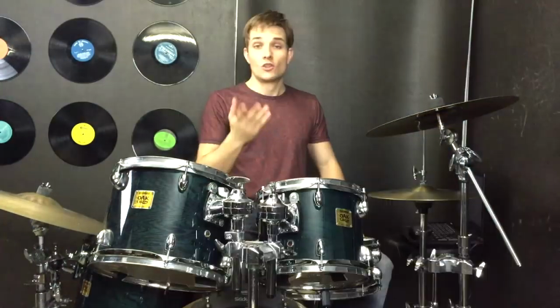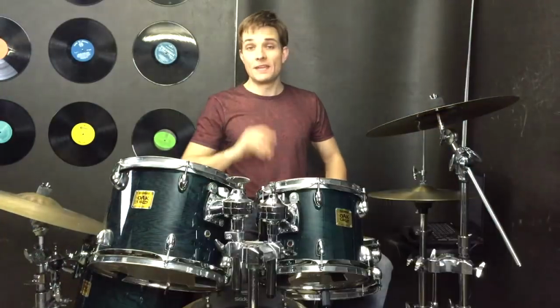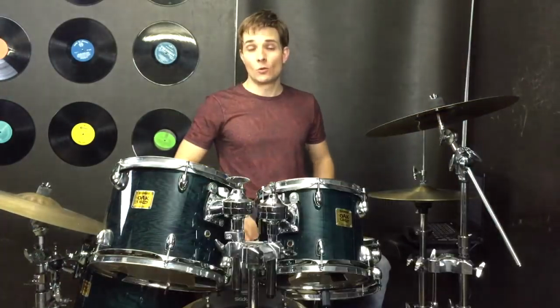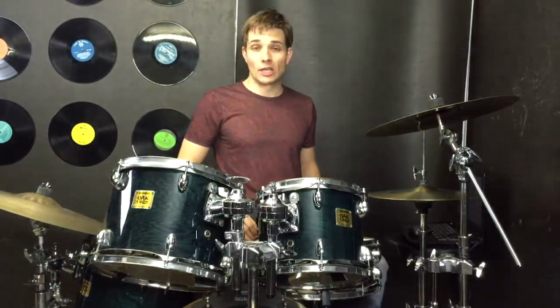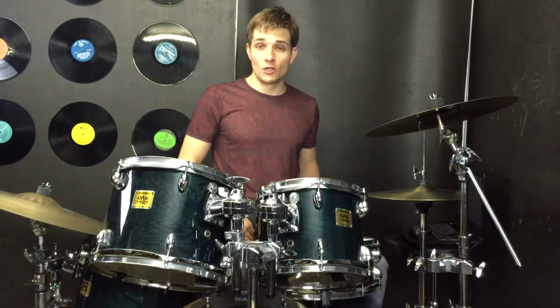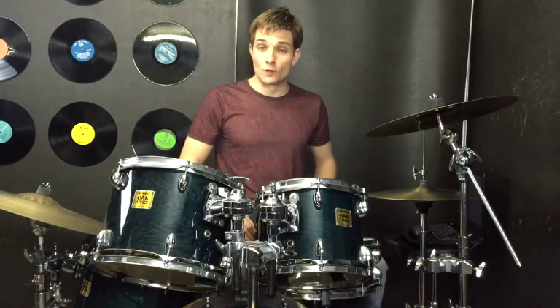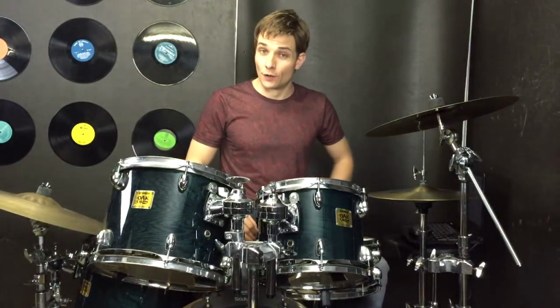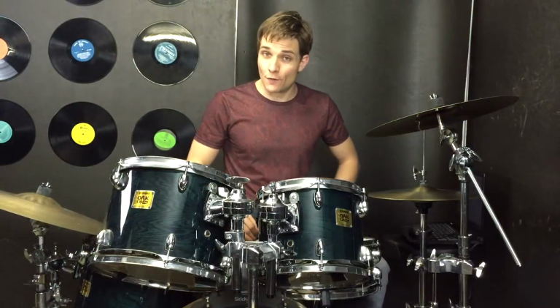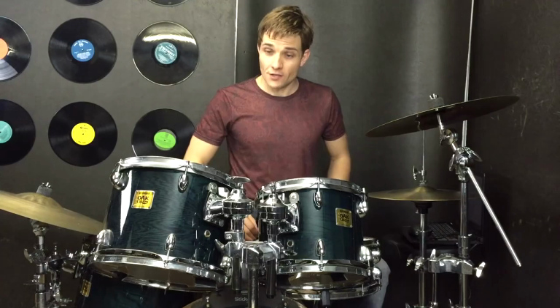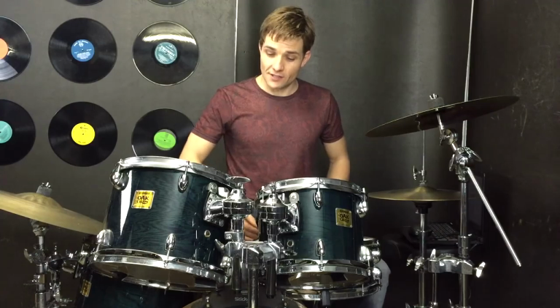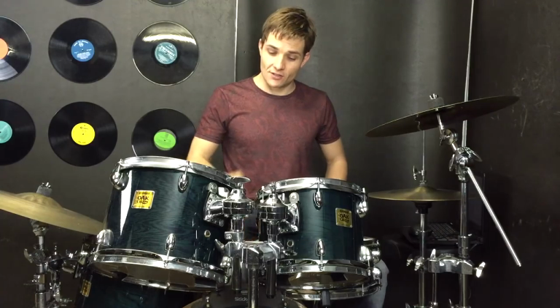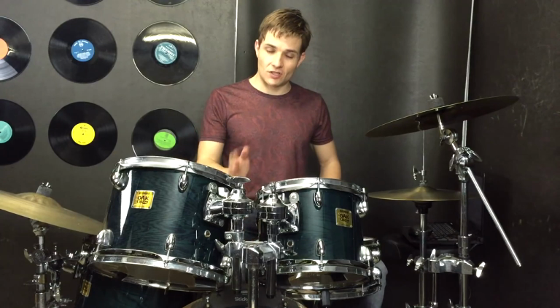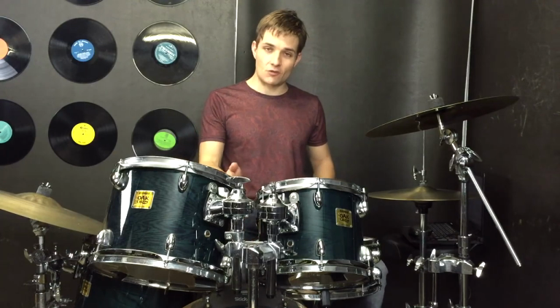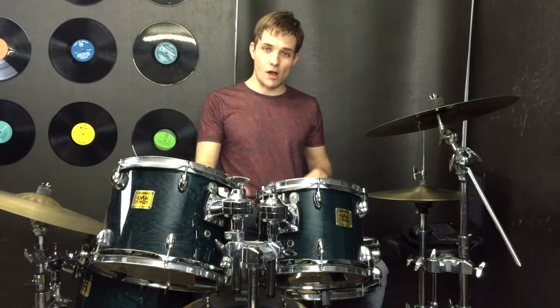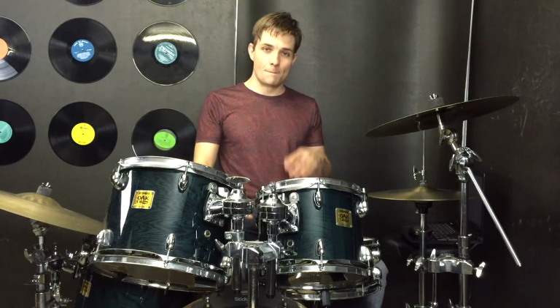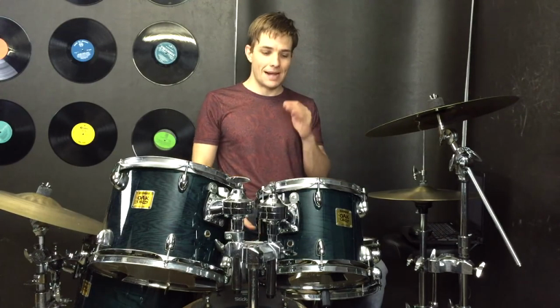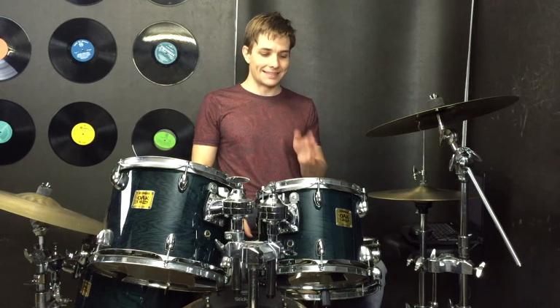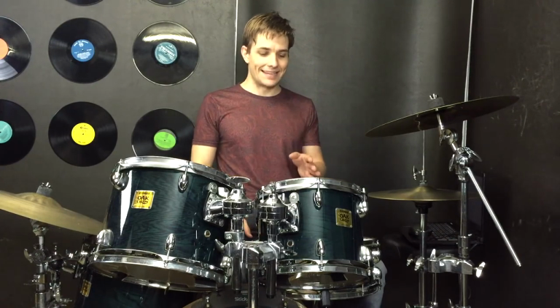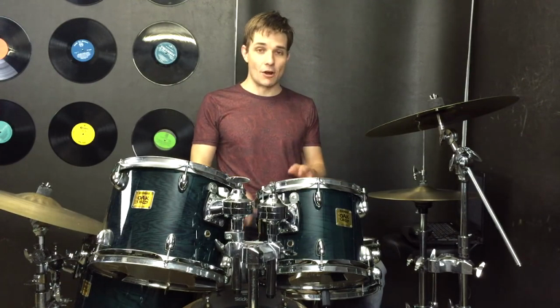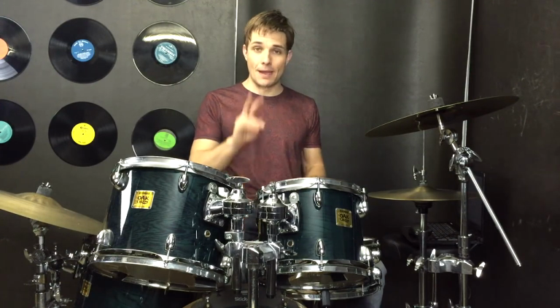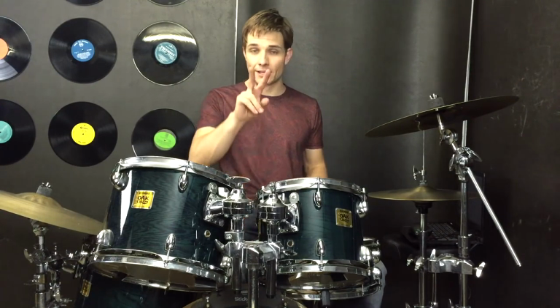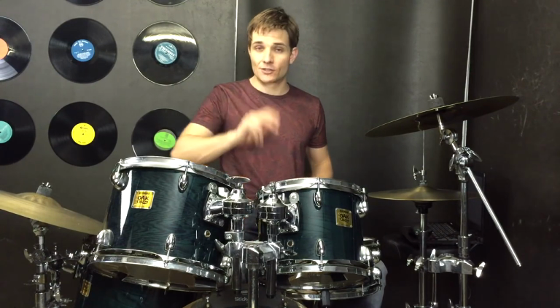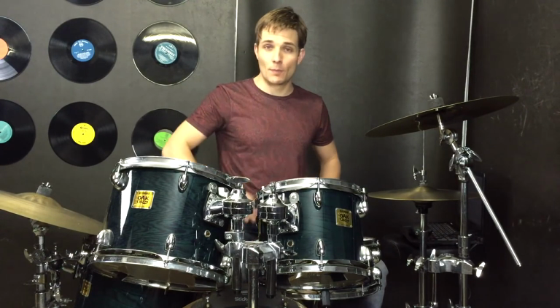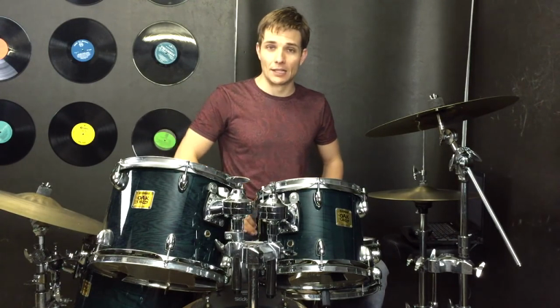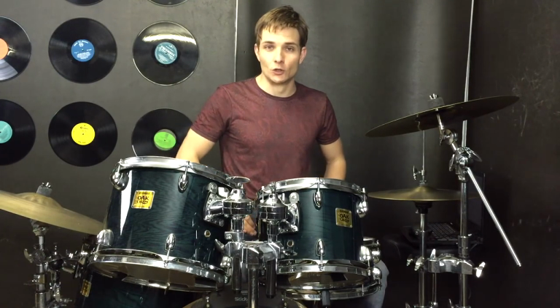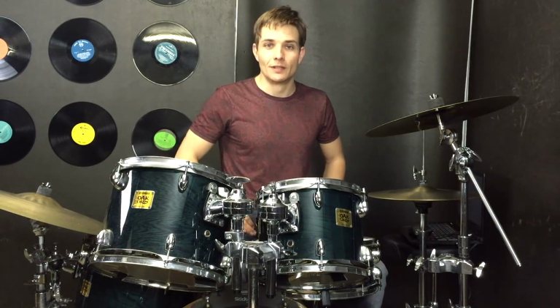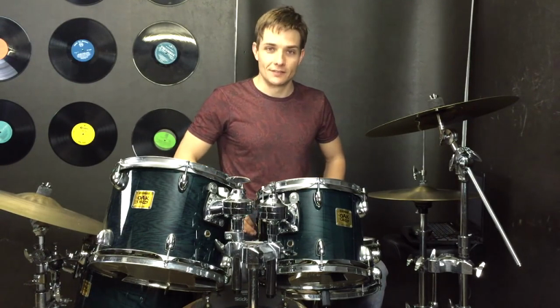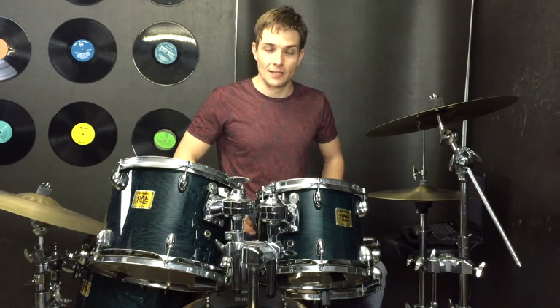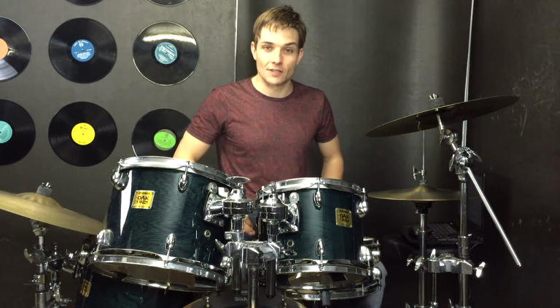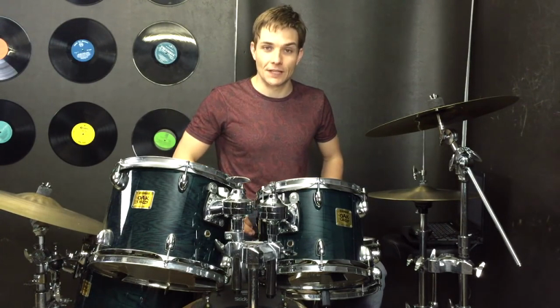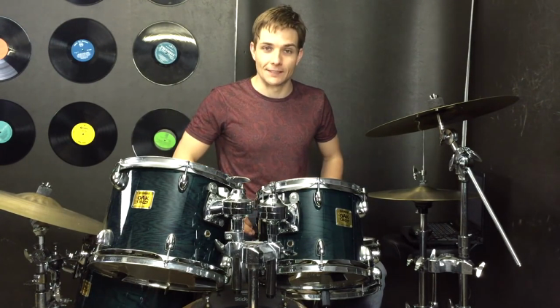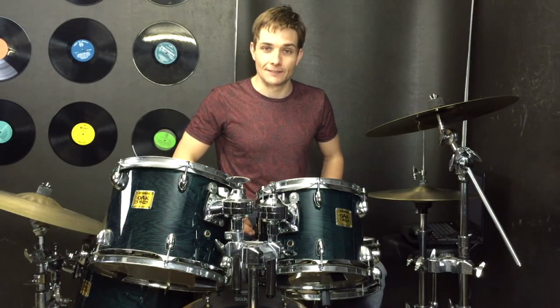The beat that we're going to use for the verse is just kick drum and snare drum, and it's a two bar loop that sounds just like this.